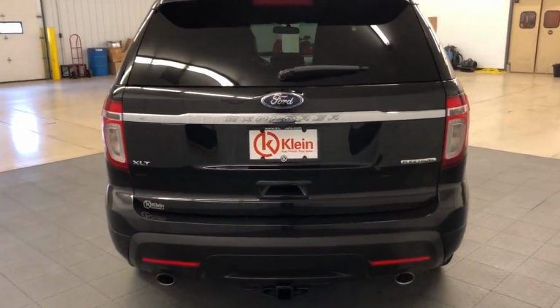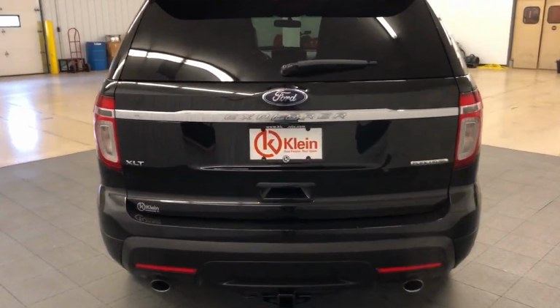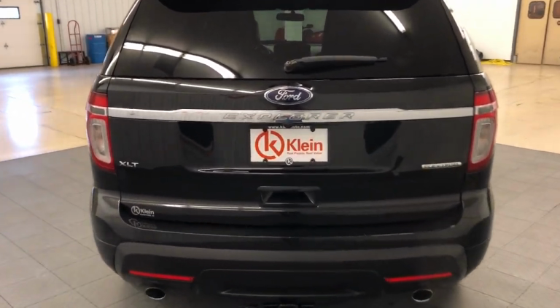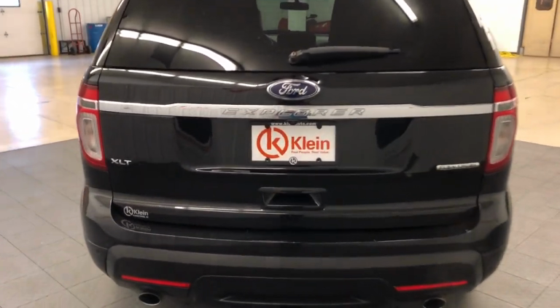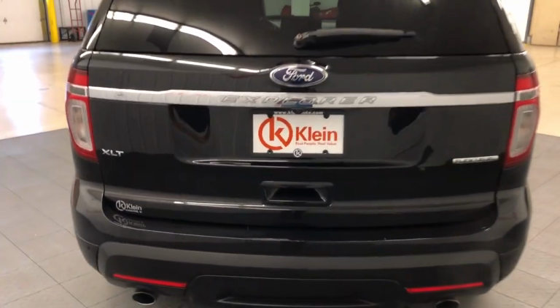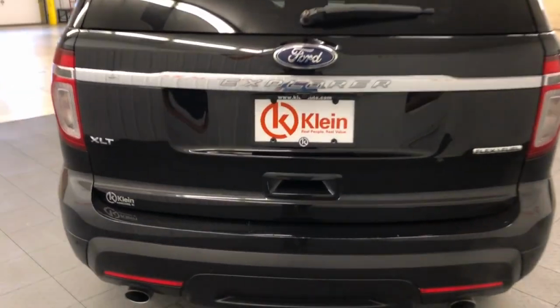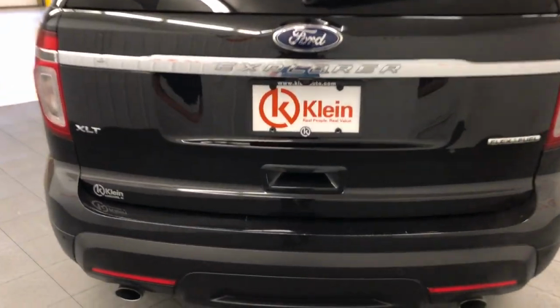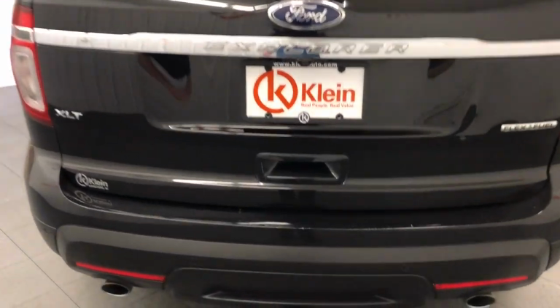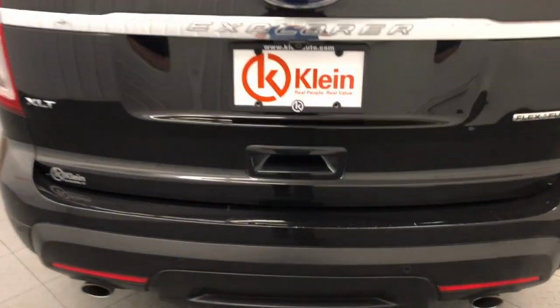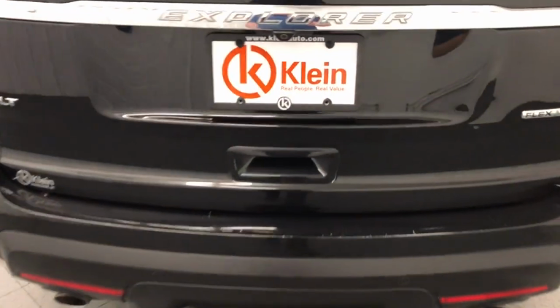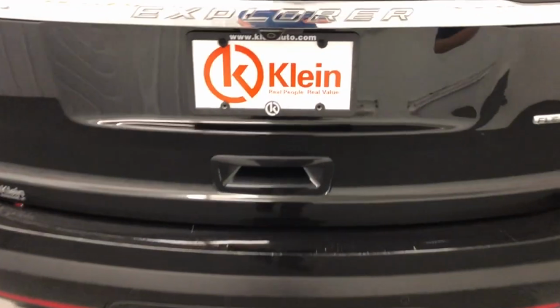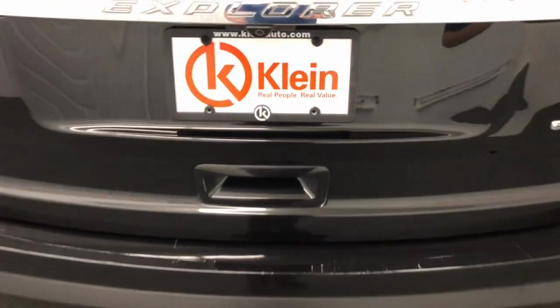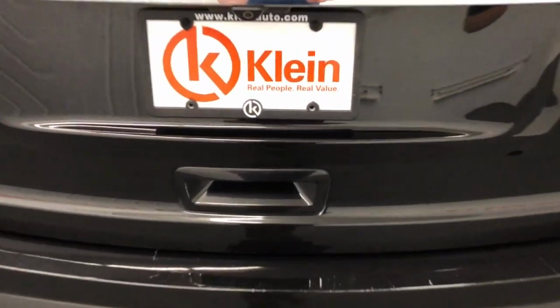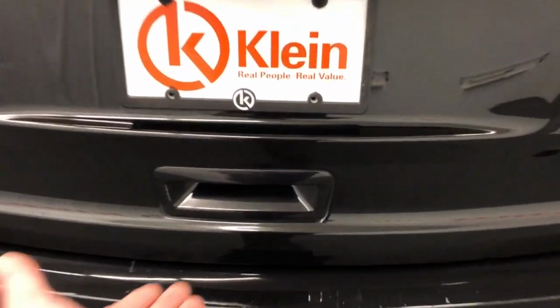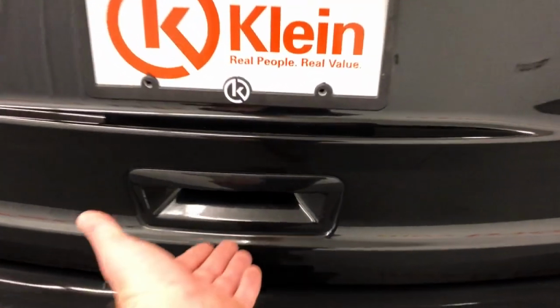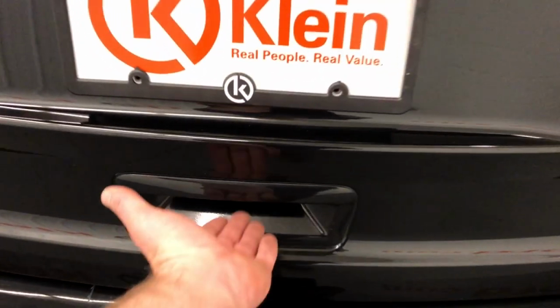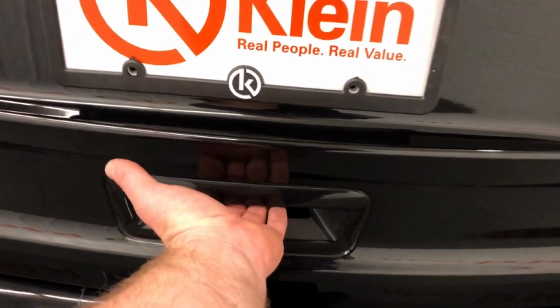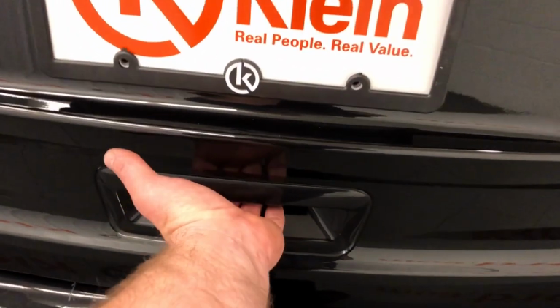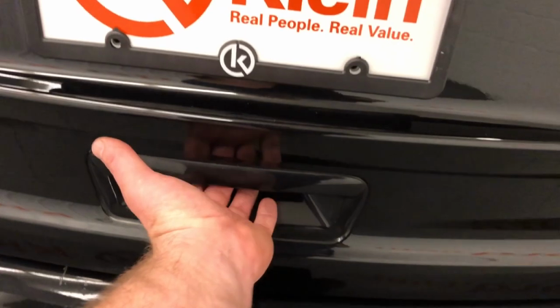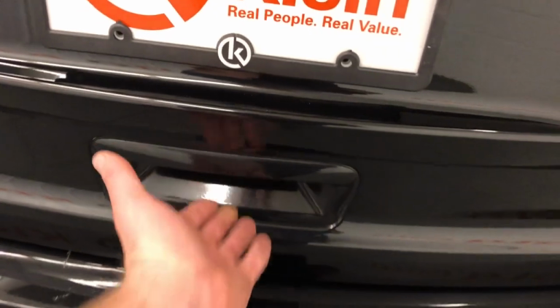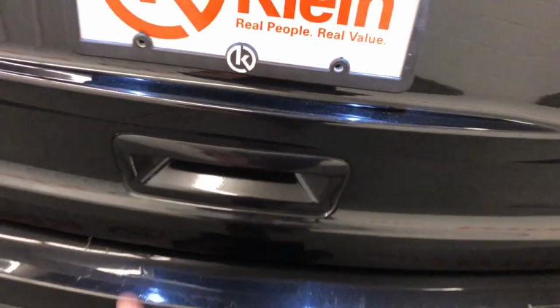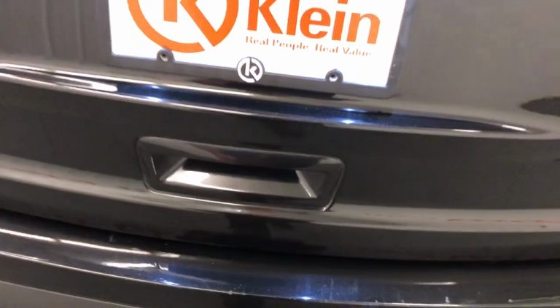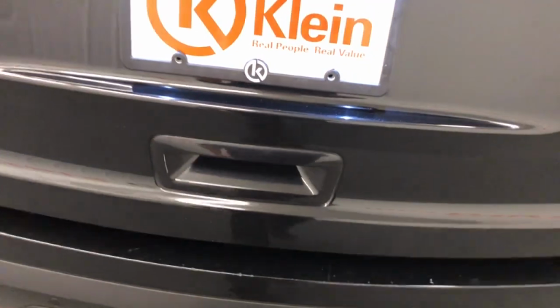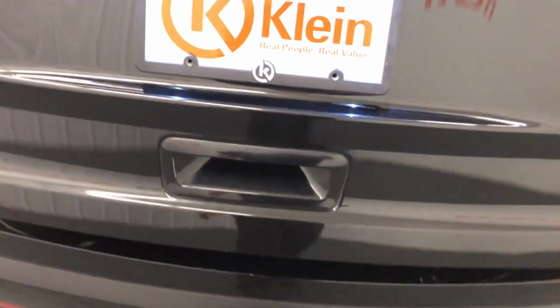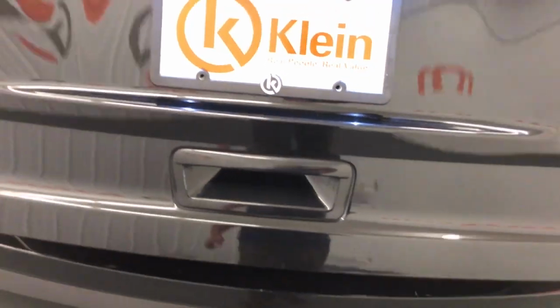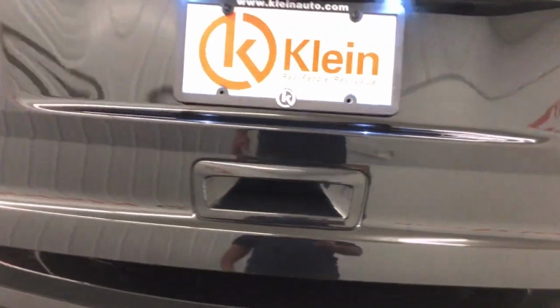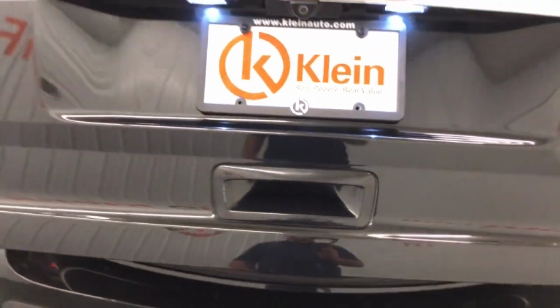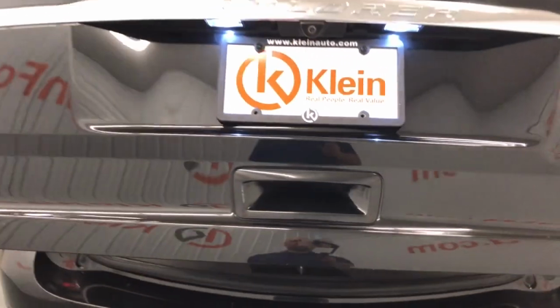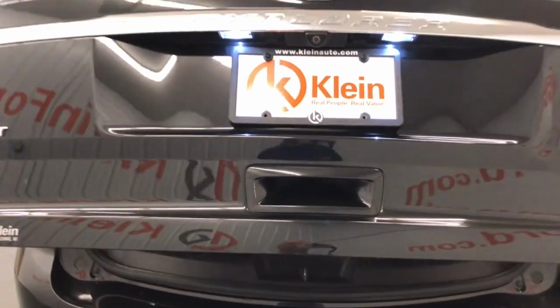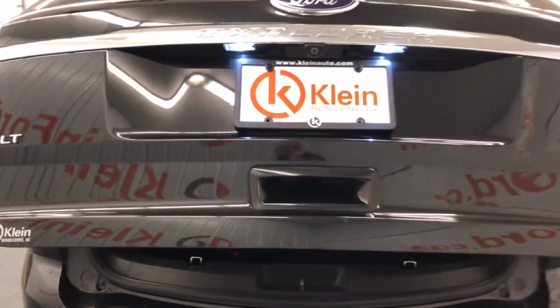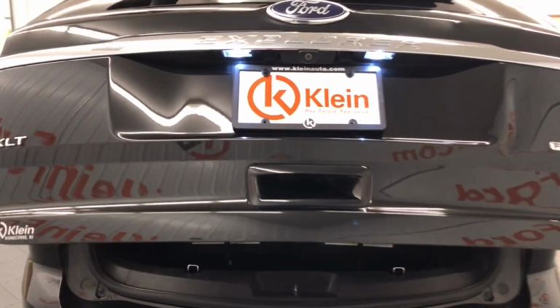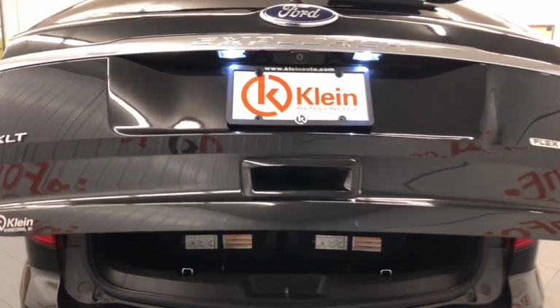Come in for a fun and easy test drive. Our team will make it the best part of your day.